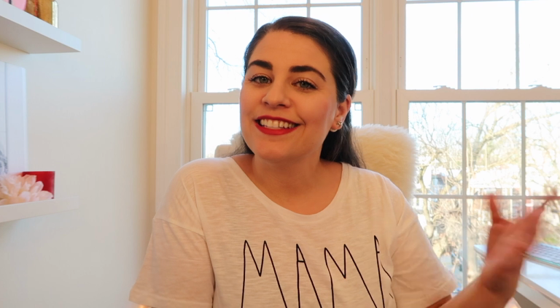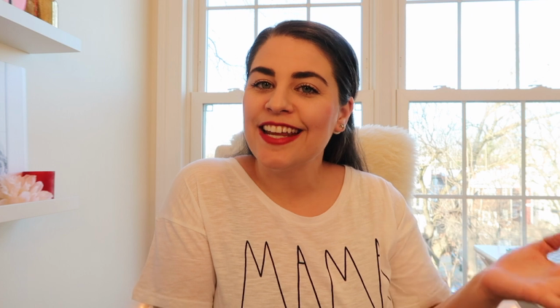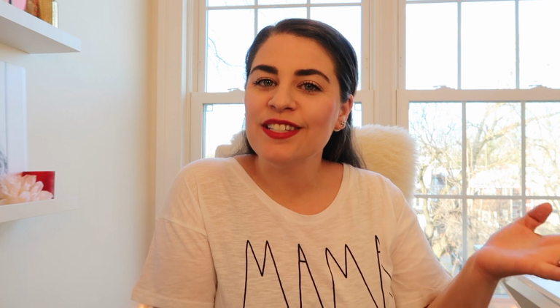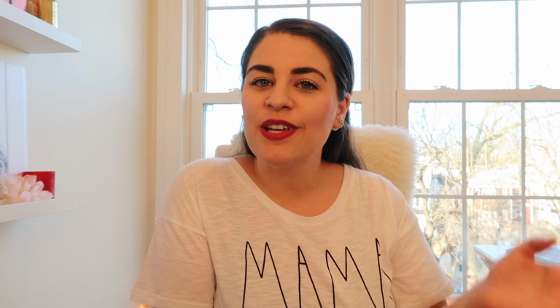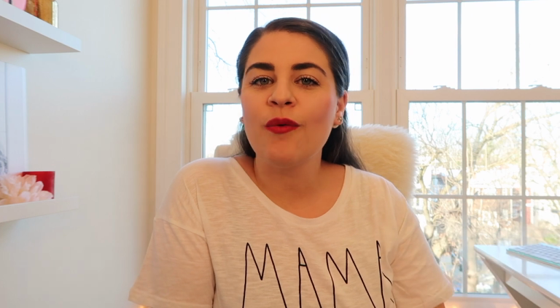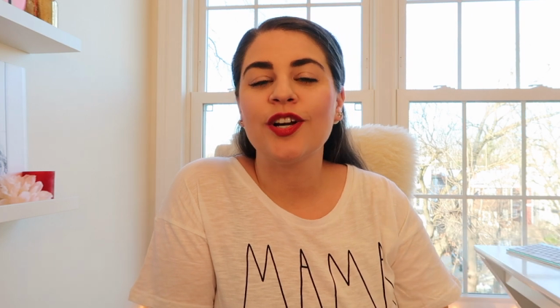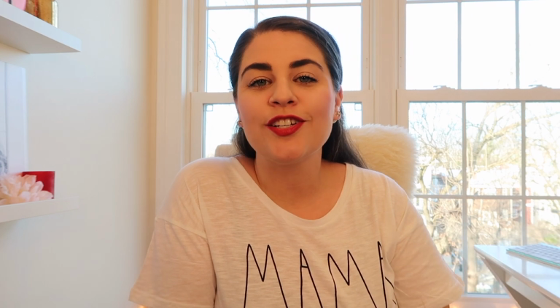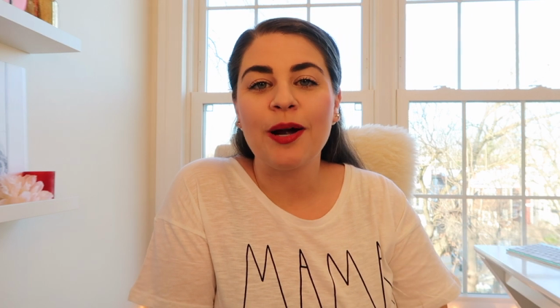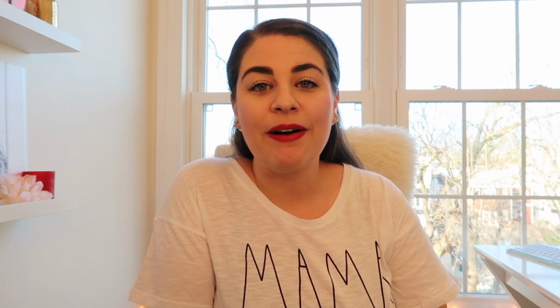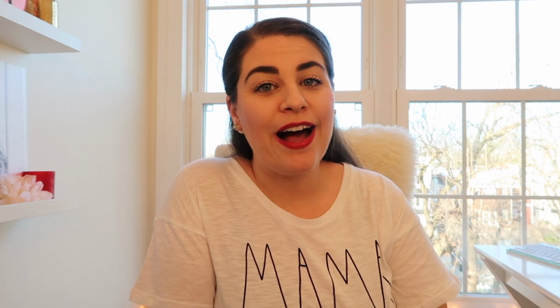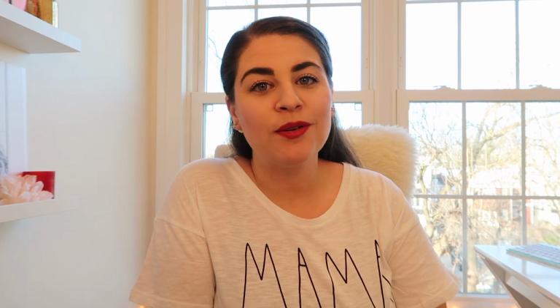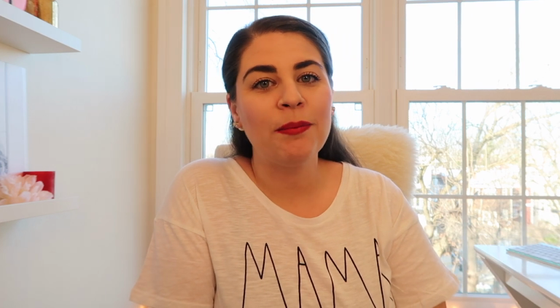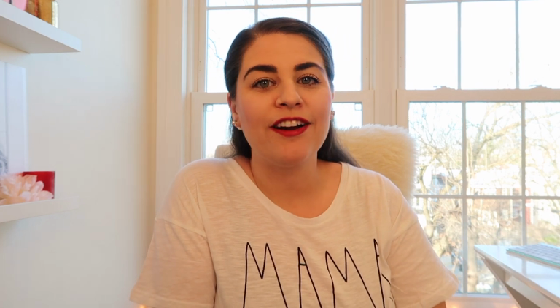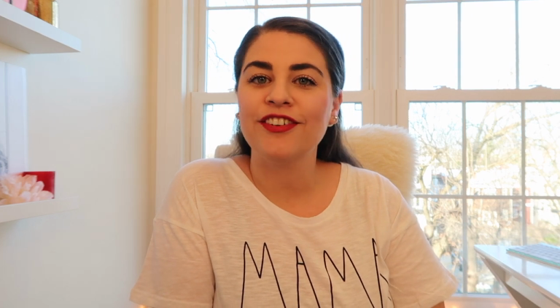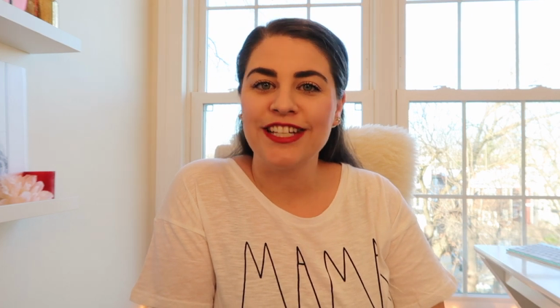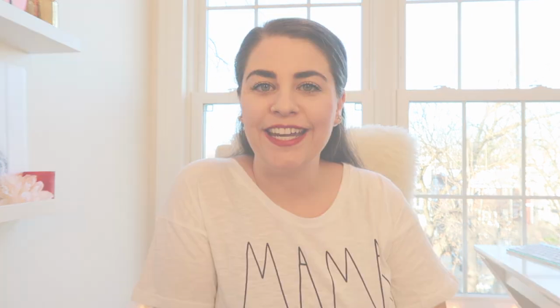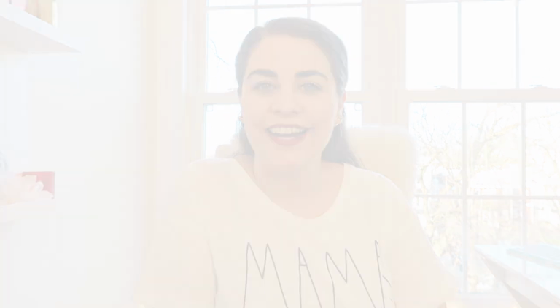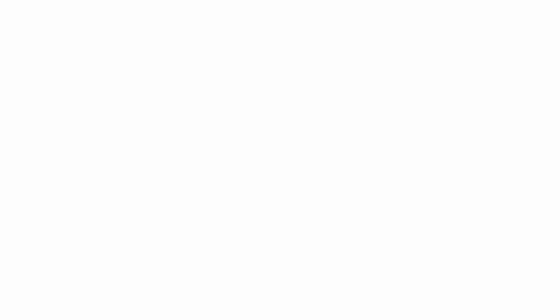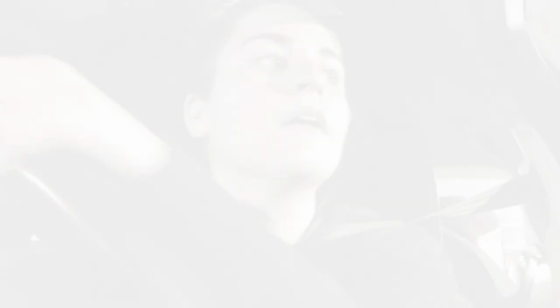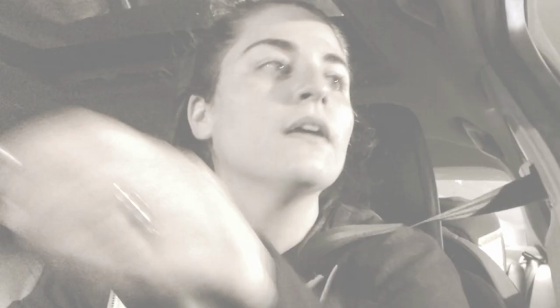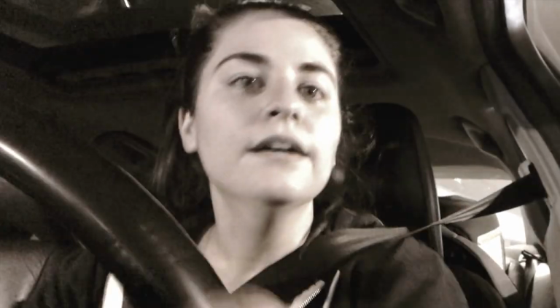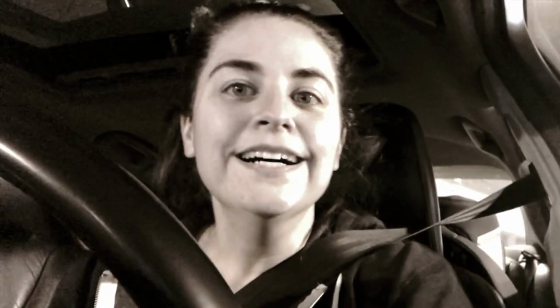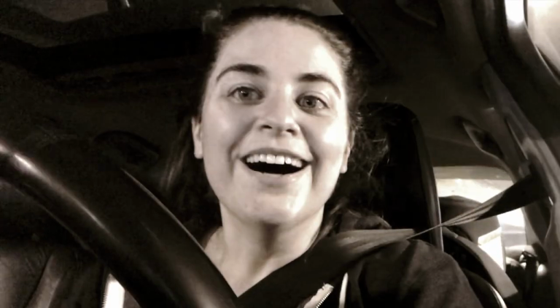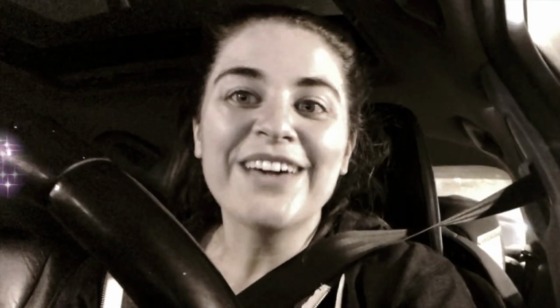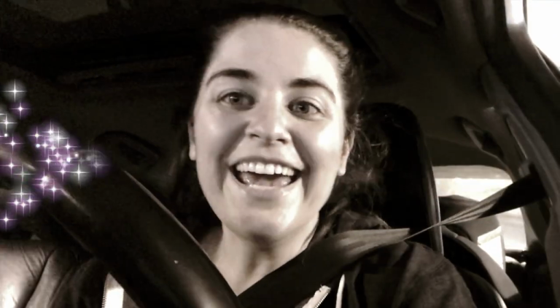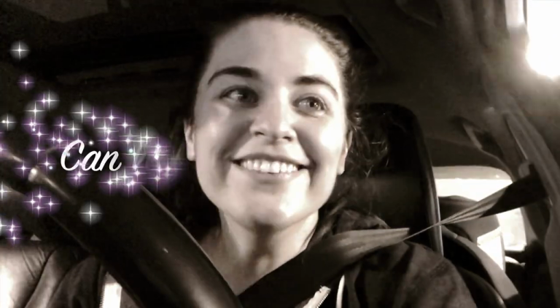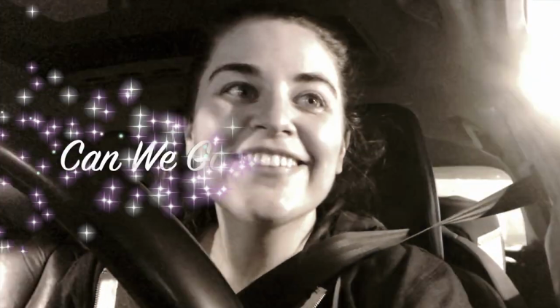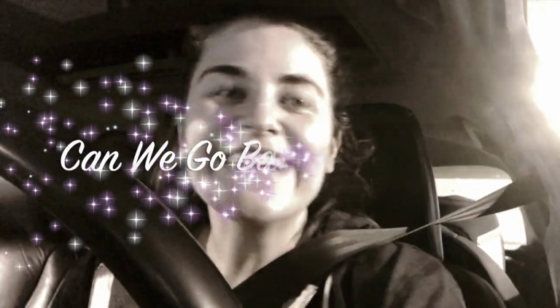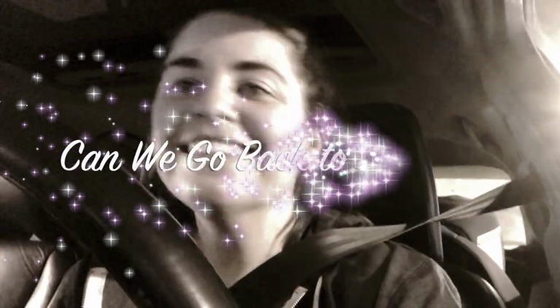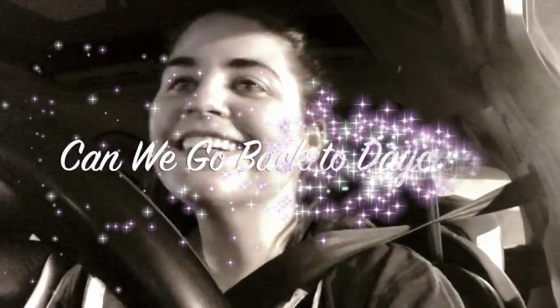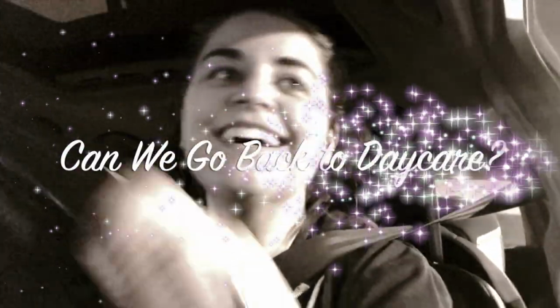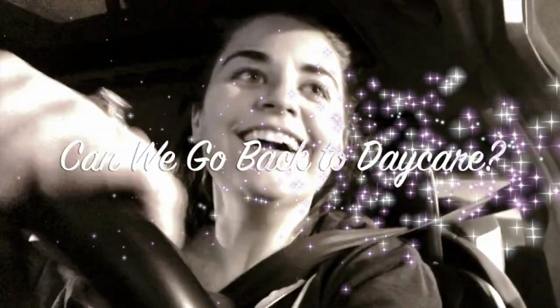In today's video we're going to talk about how to prepare for daycare.